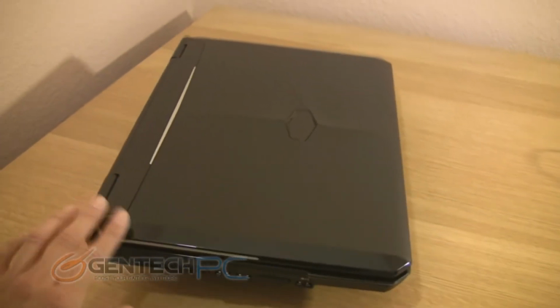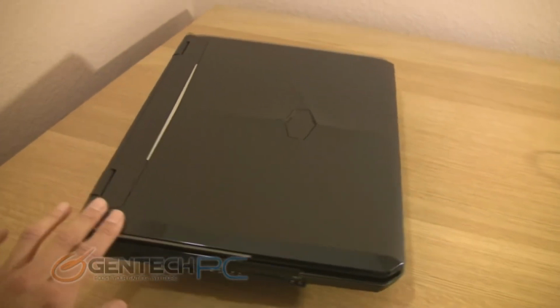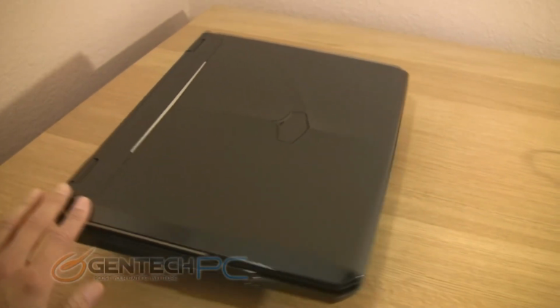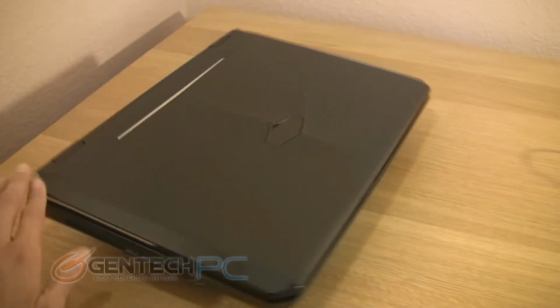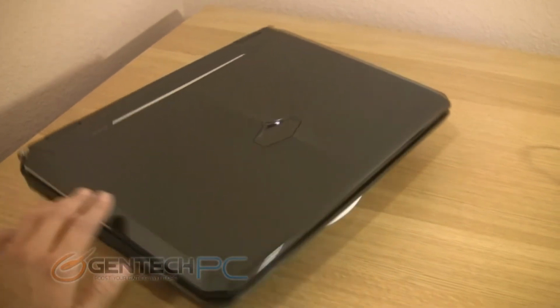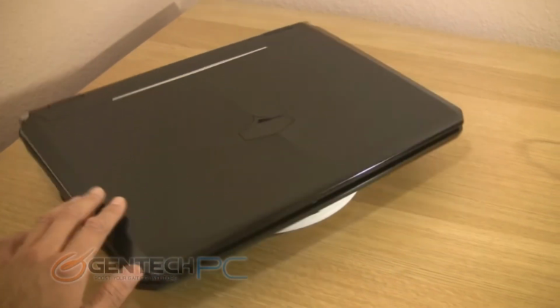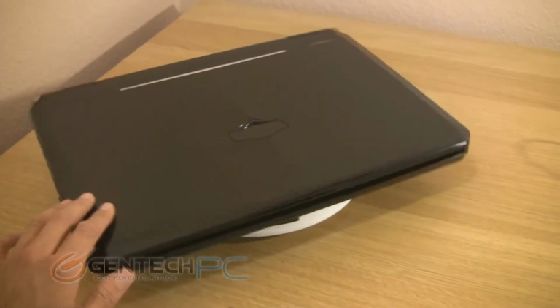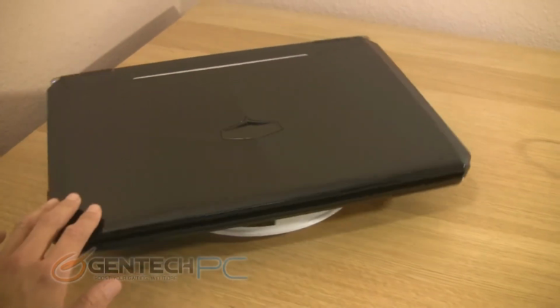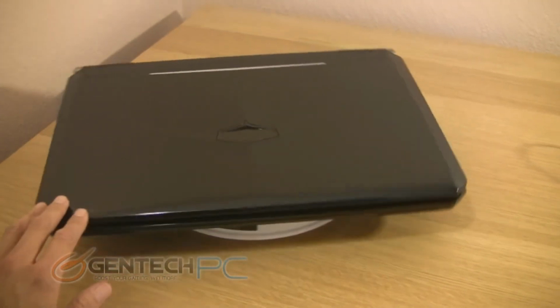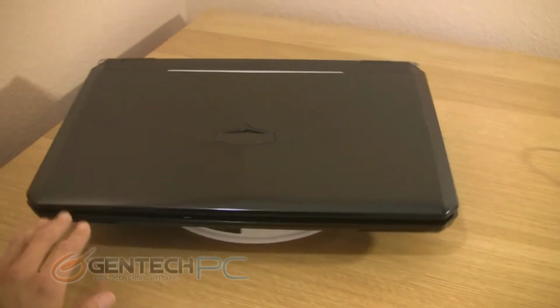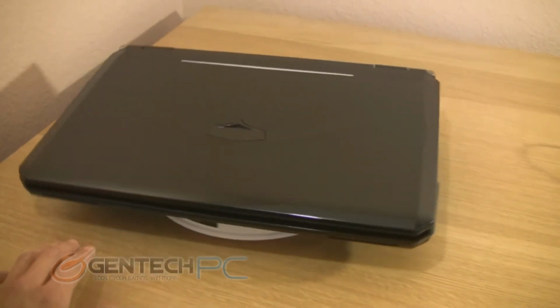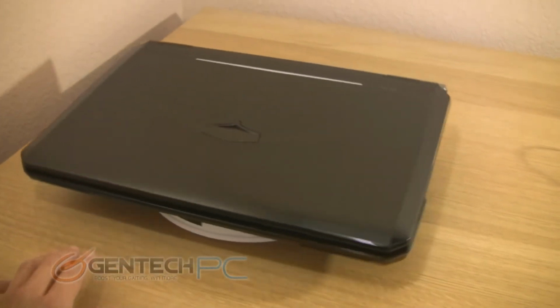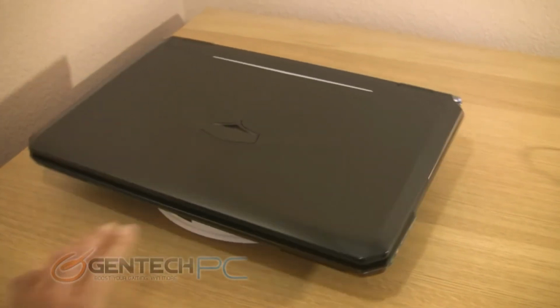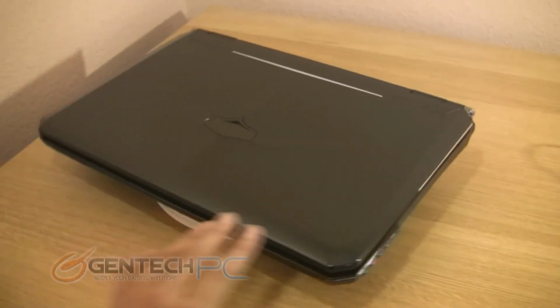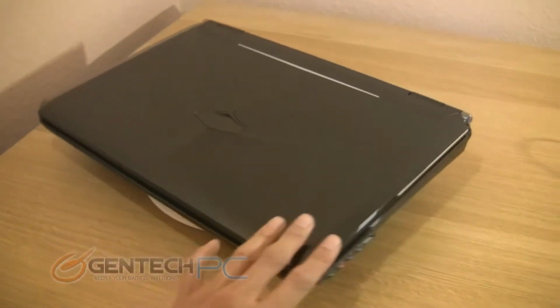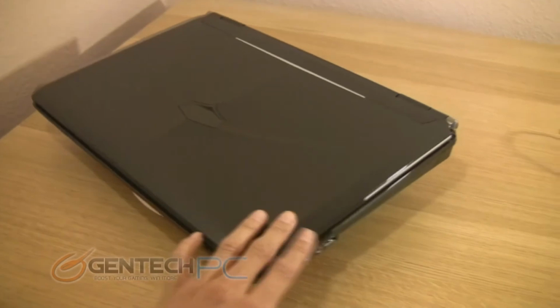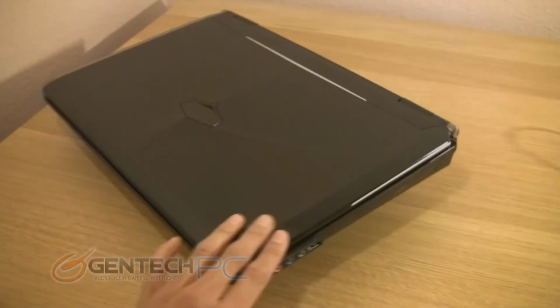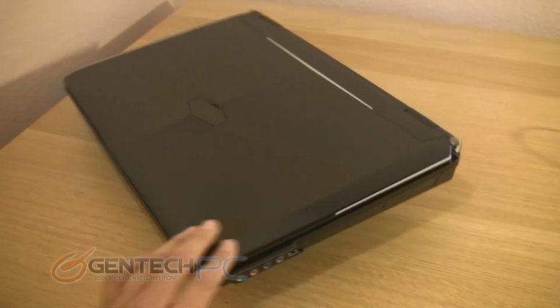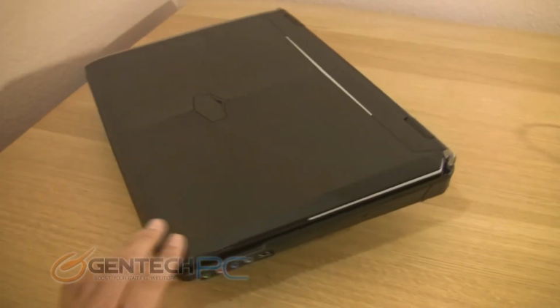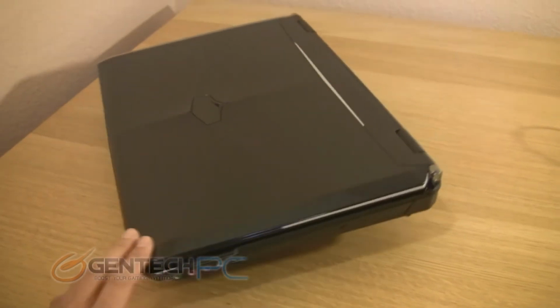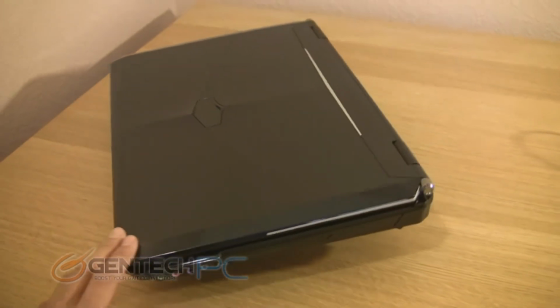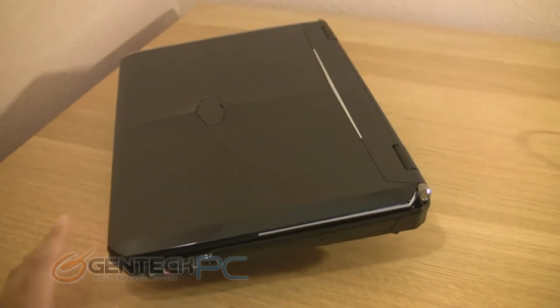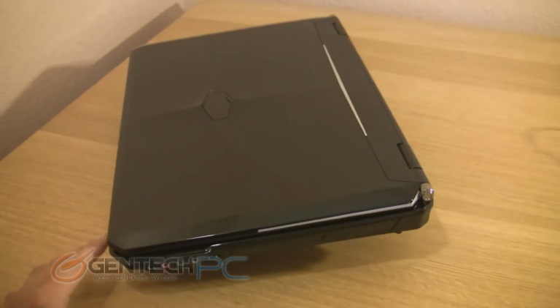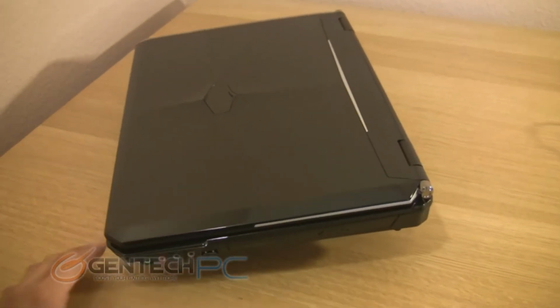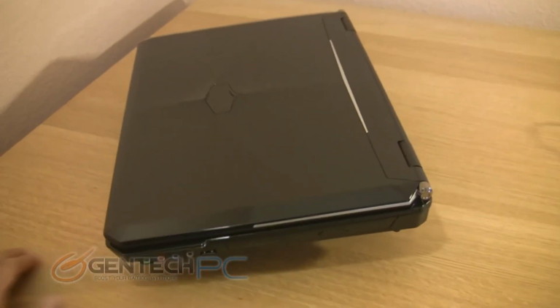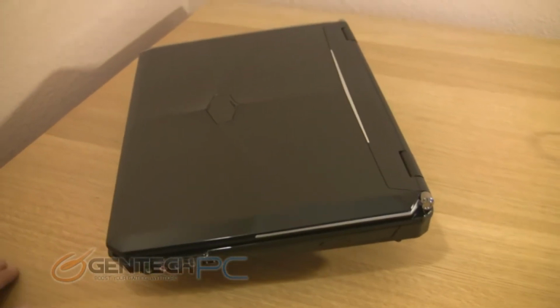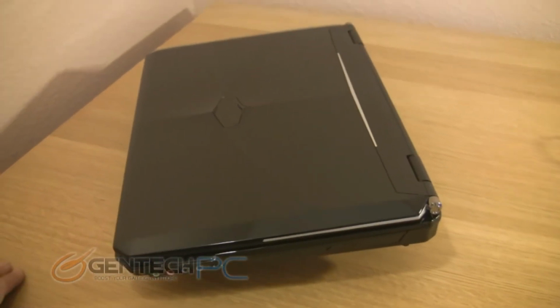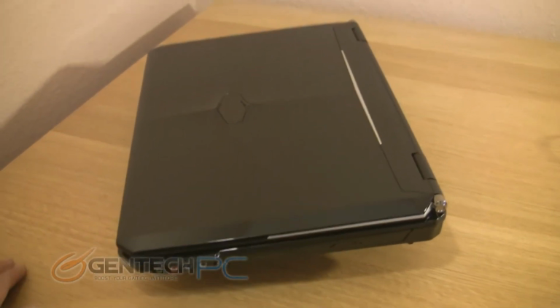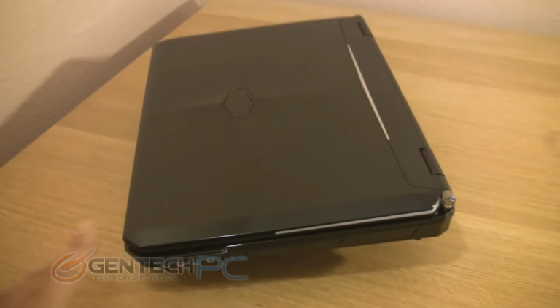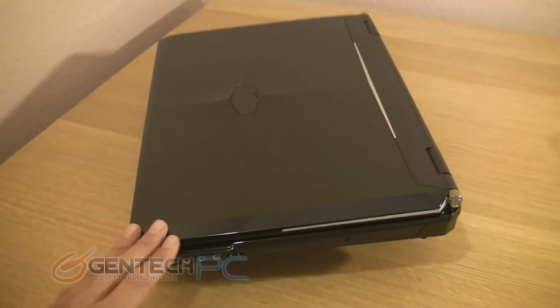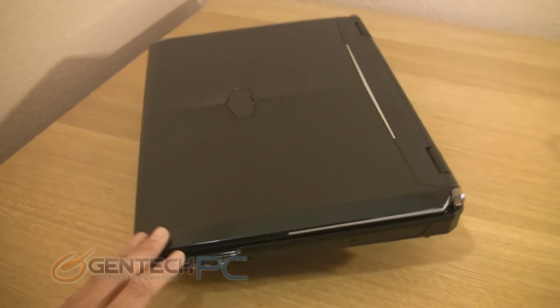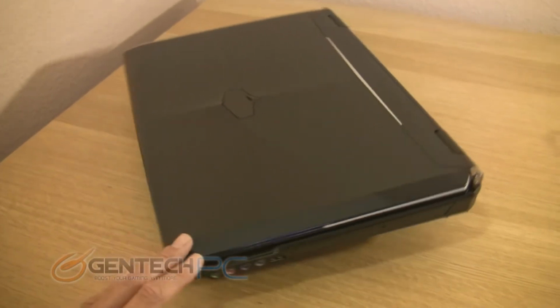Here is a quick look at the laptop with the lid closed, all the way around, so you can get an idea of the size and dimensions of the laptop.